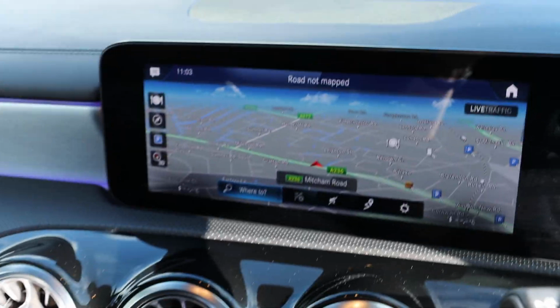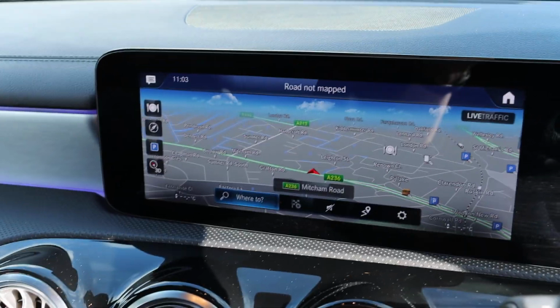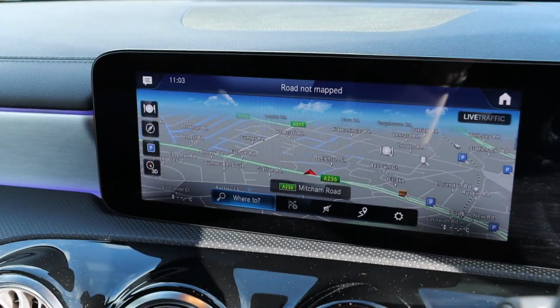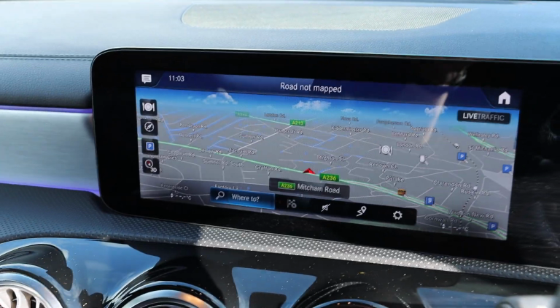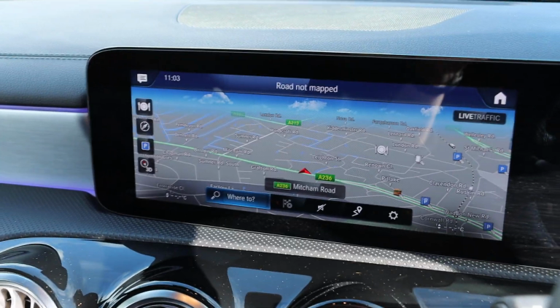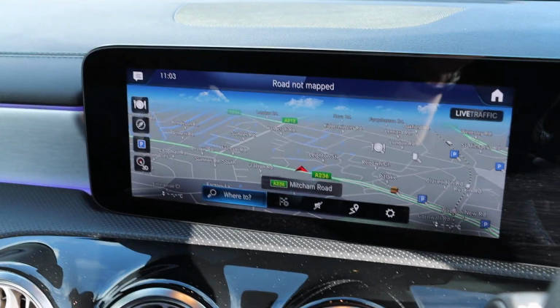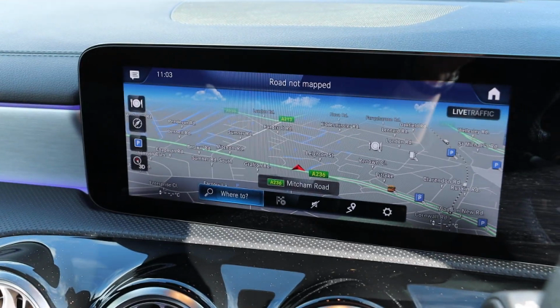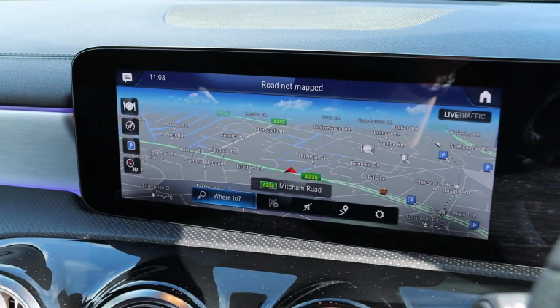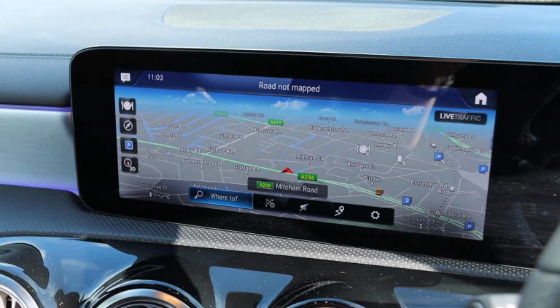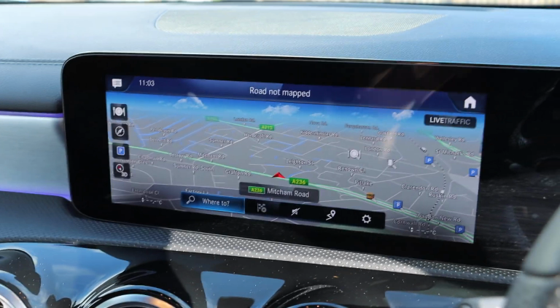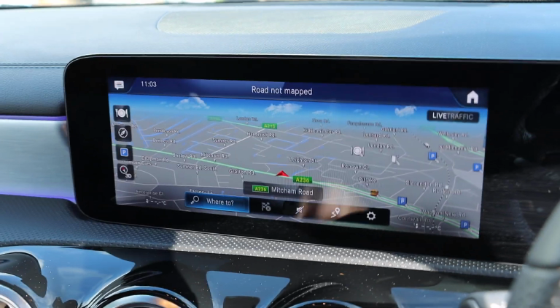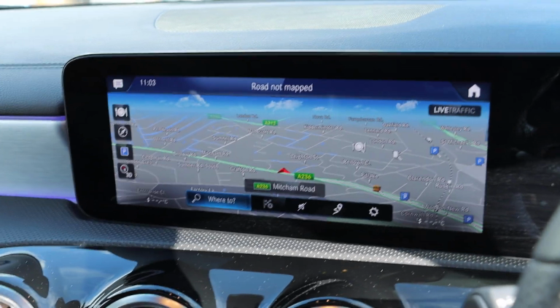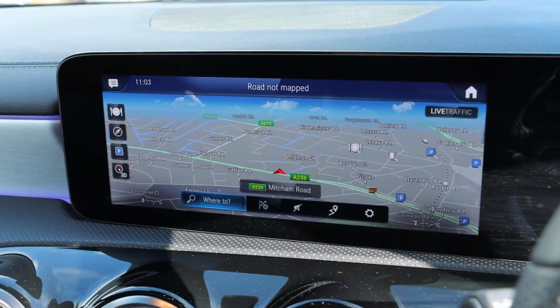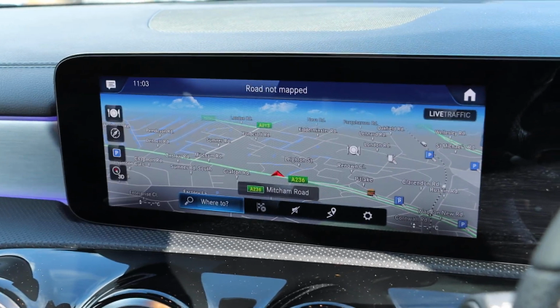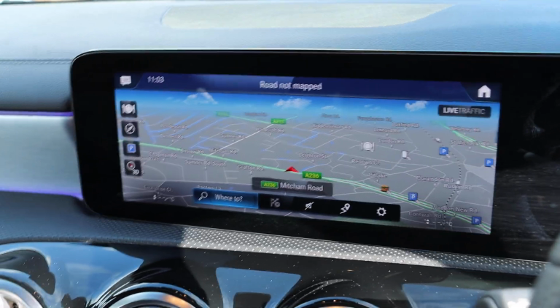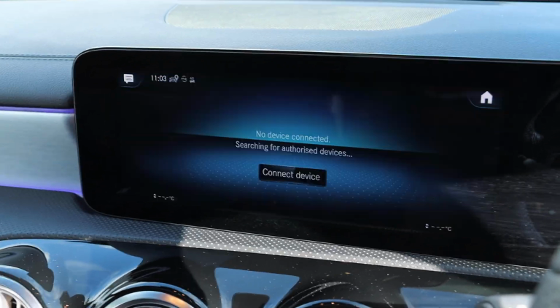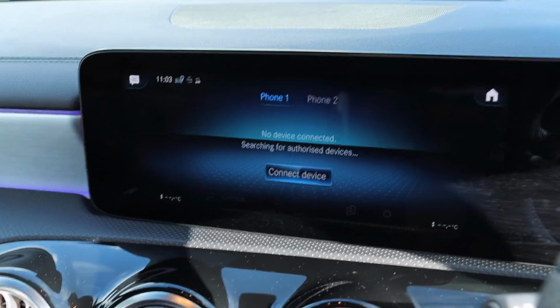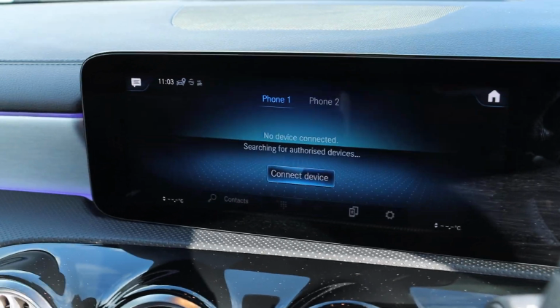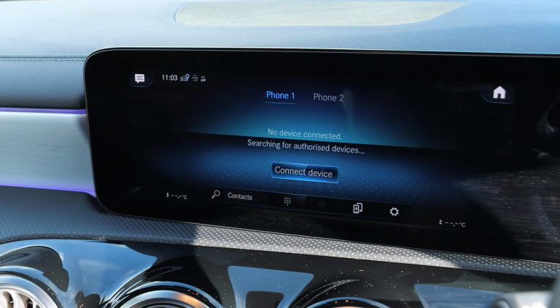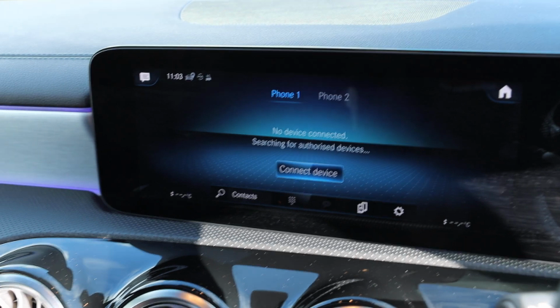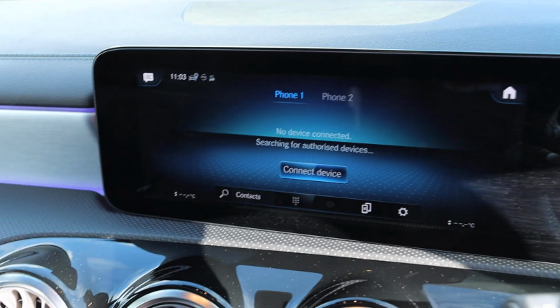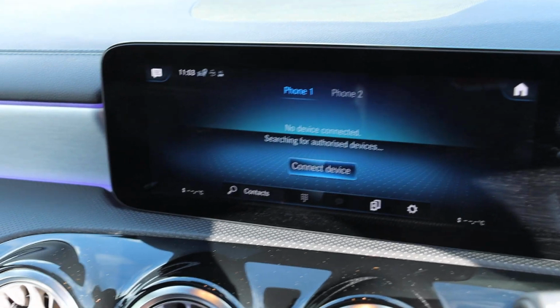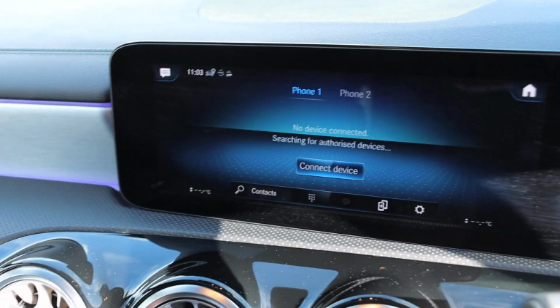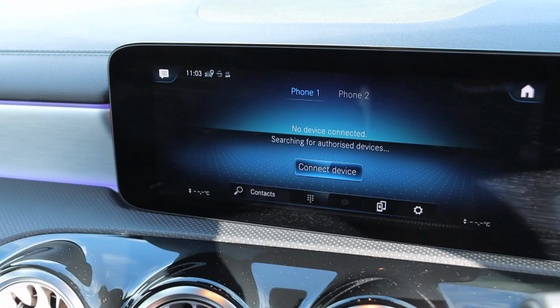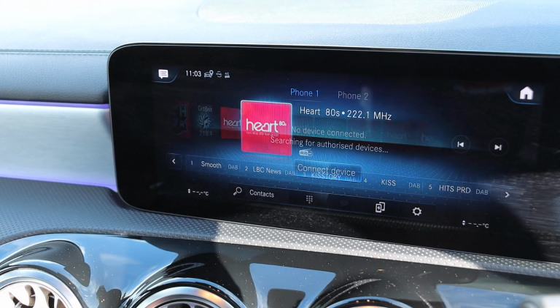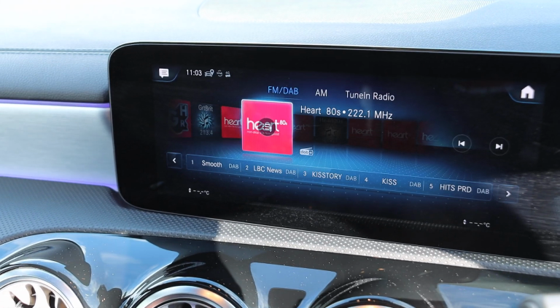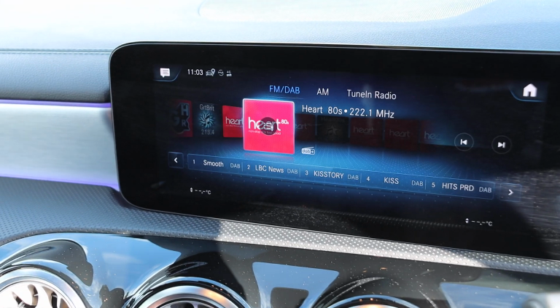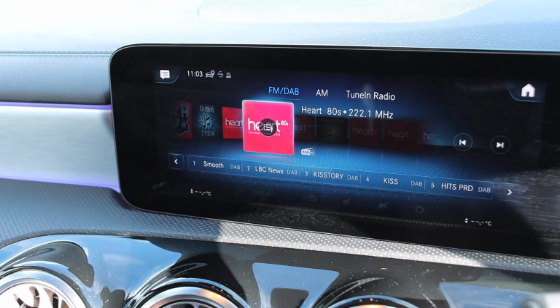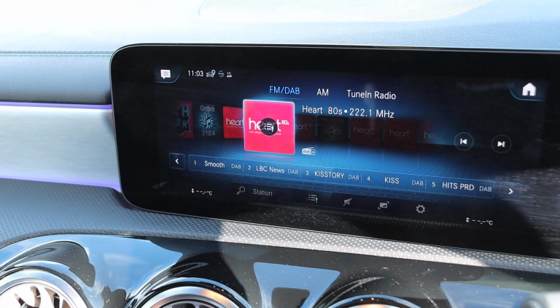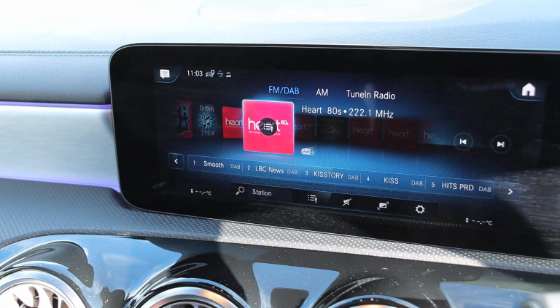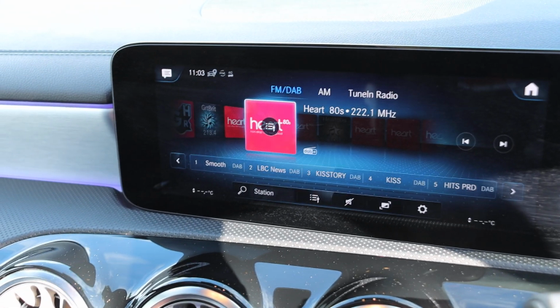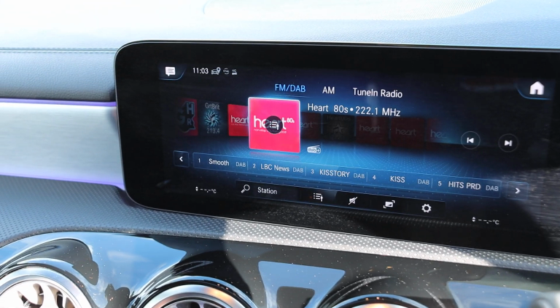The car has a touchscreen, satnav, telephone, Bluetooth connection, Bluetooth audio, and DAB radio.